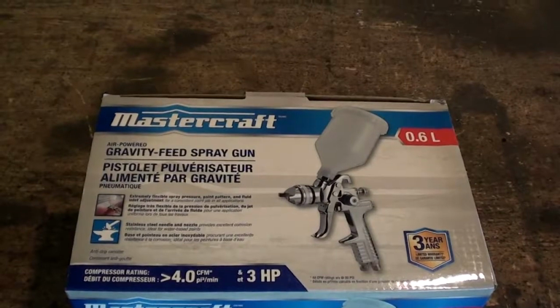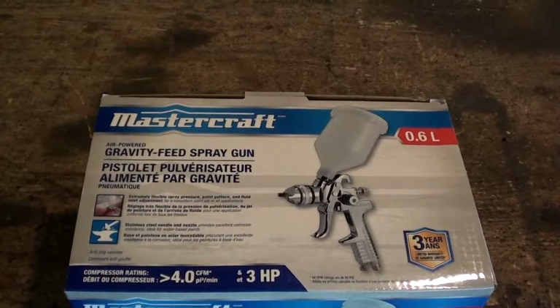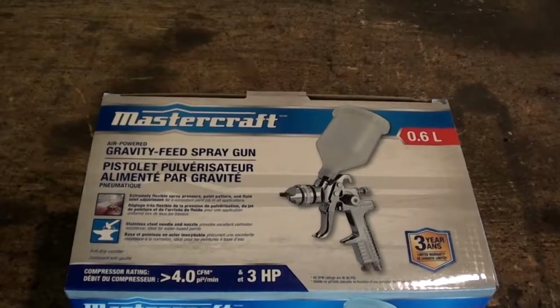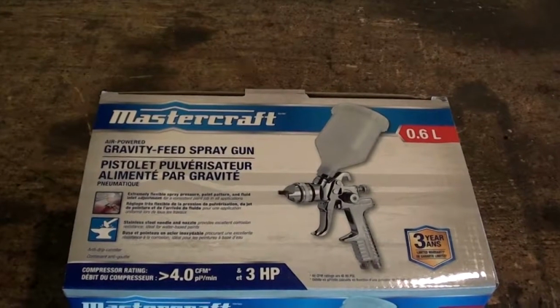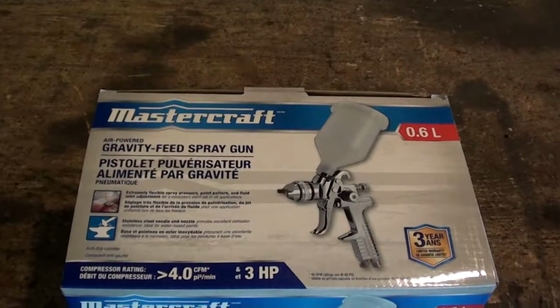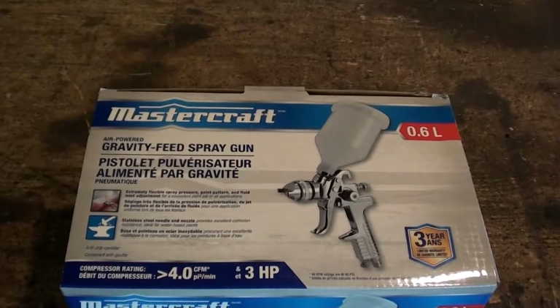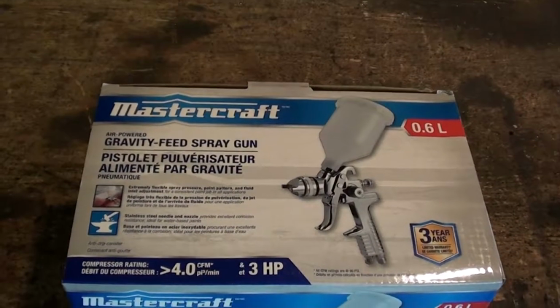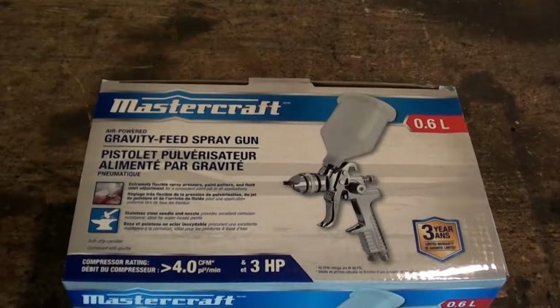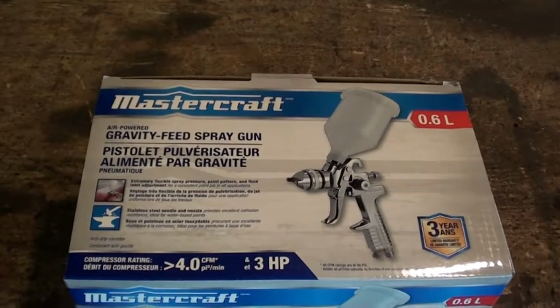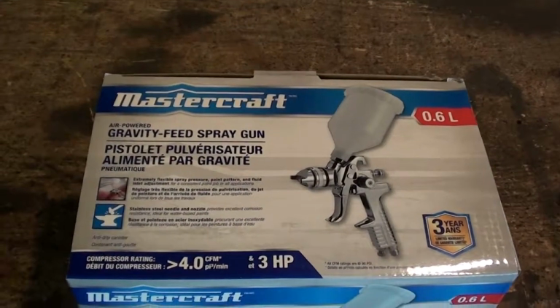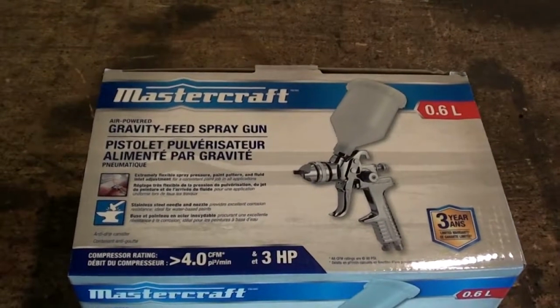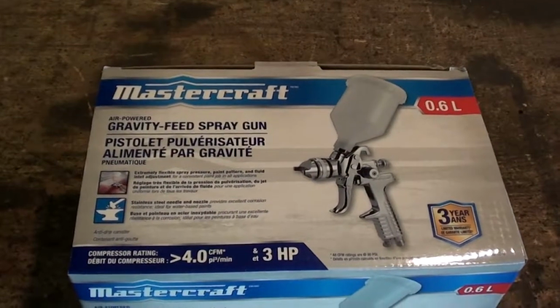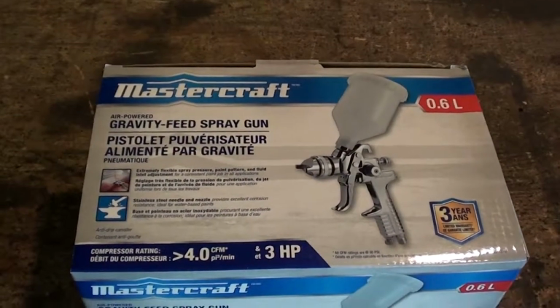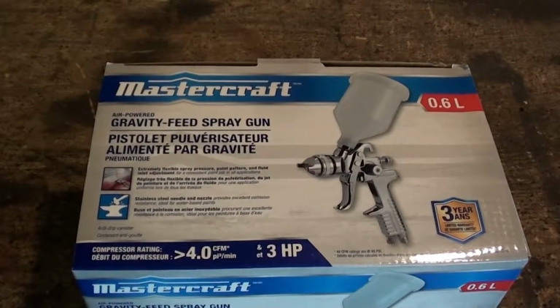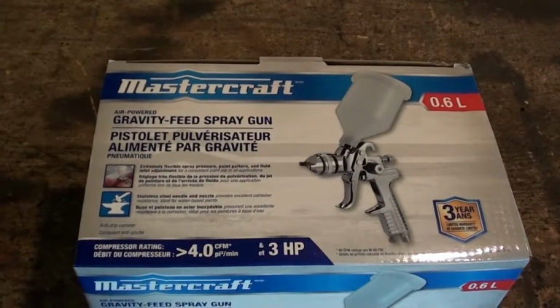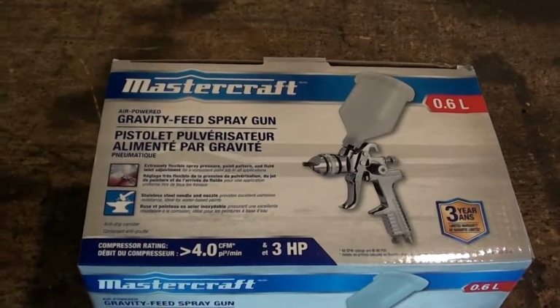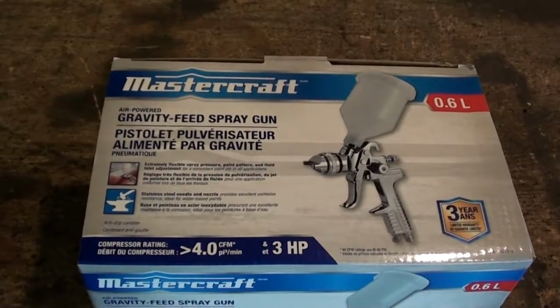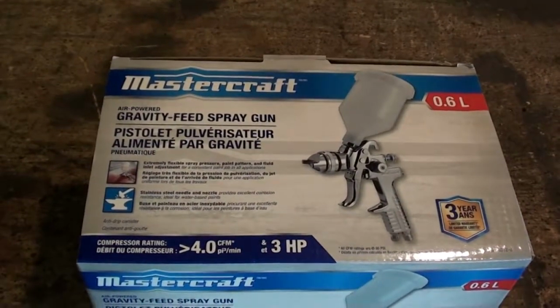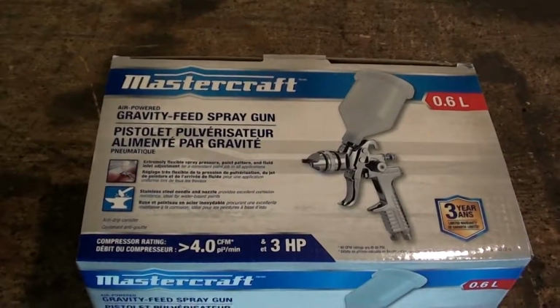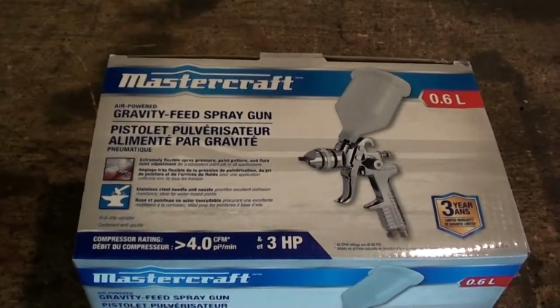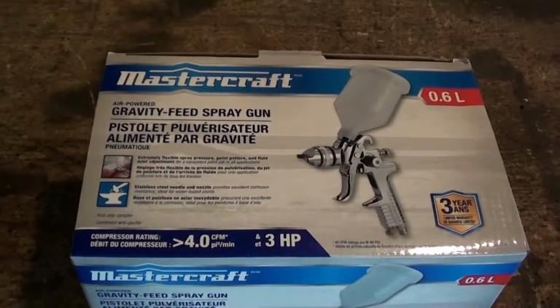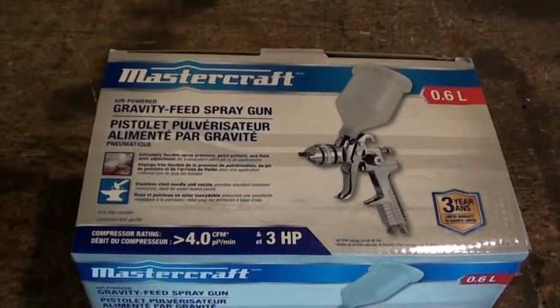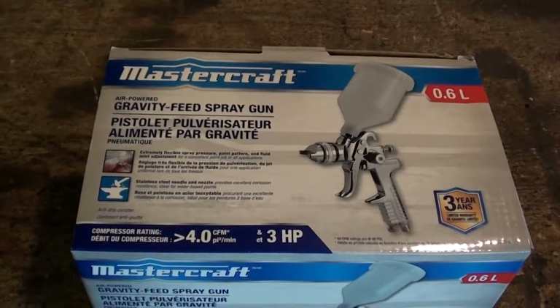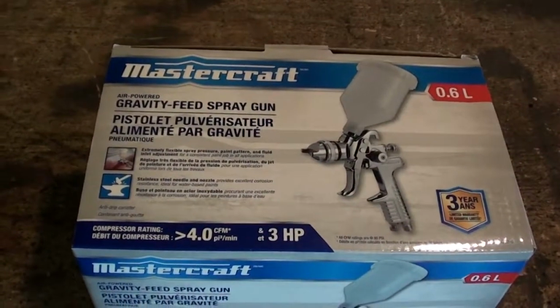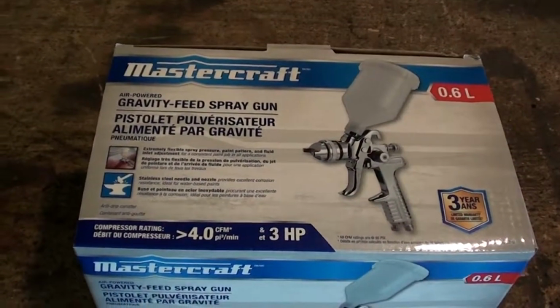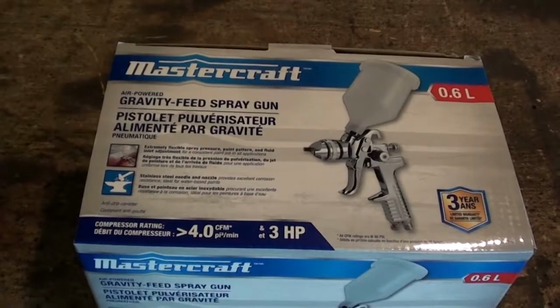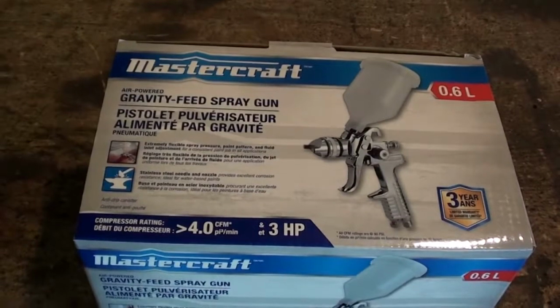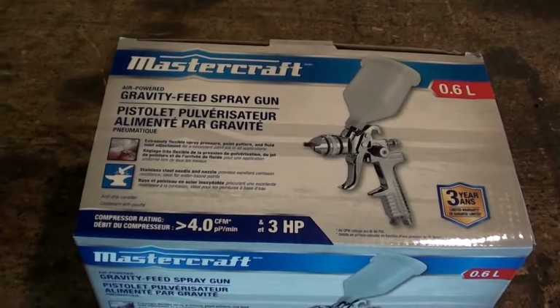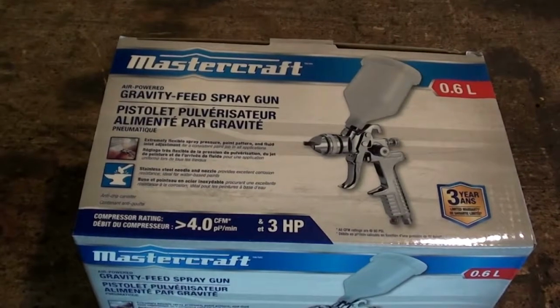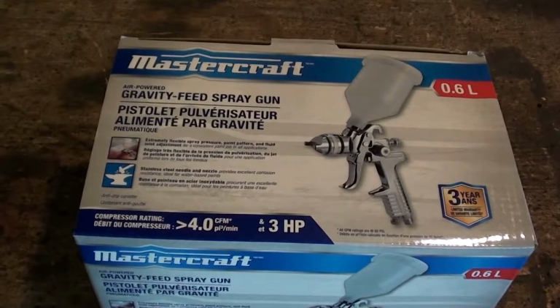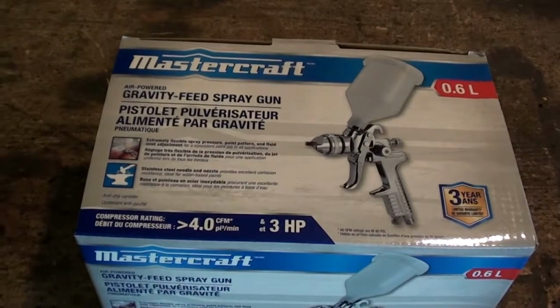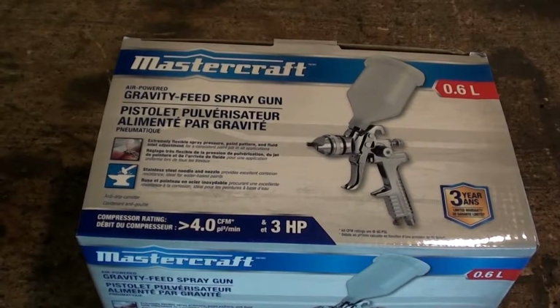Hey guys, Woods Farm here. I'm just going to do a review on the Mastercraft Gravity Feed Spray Gun.